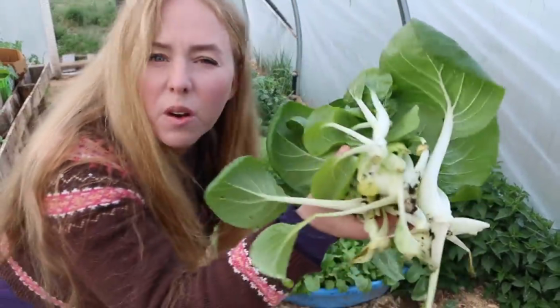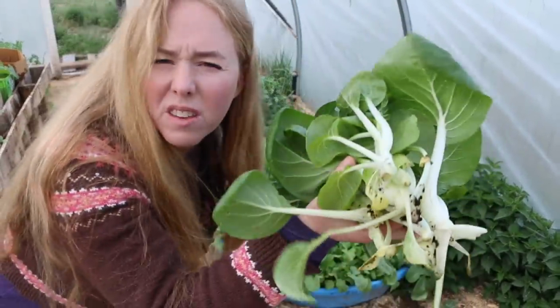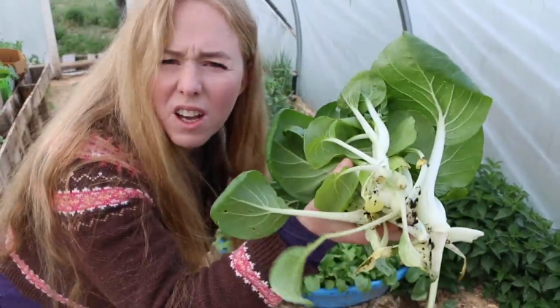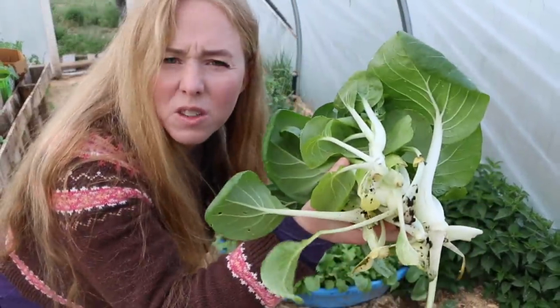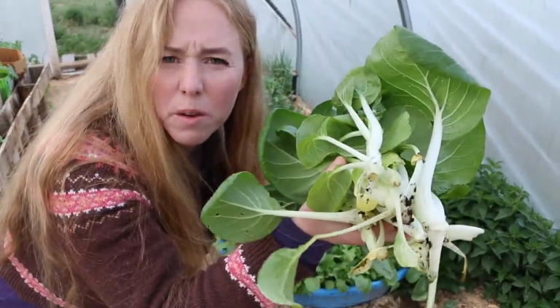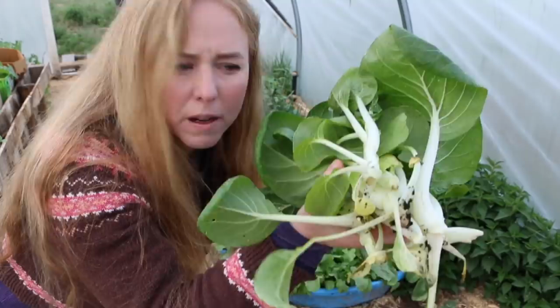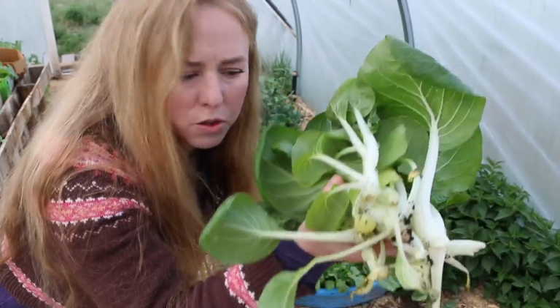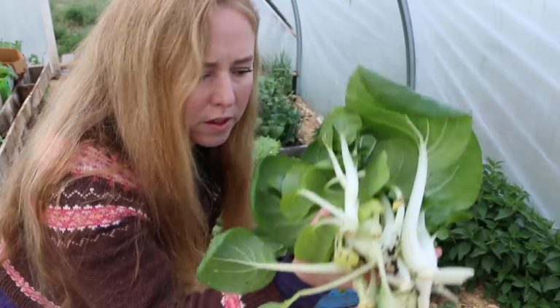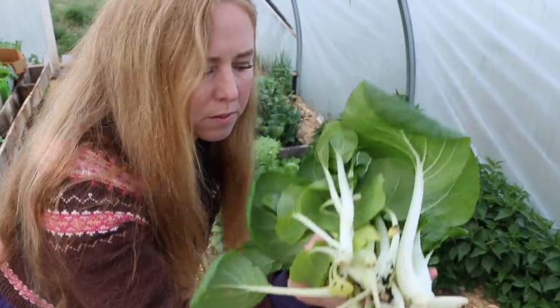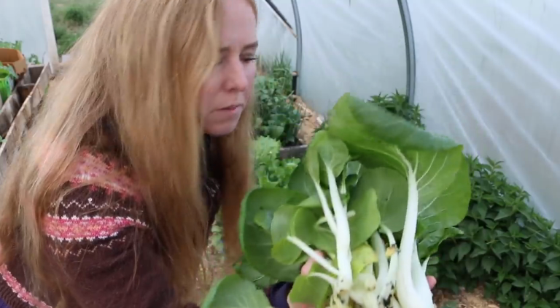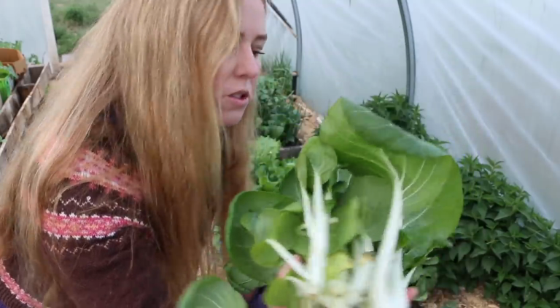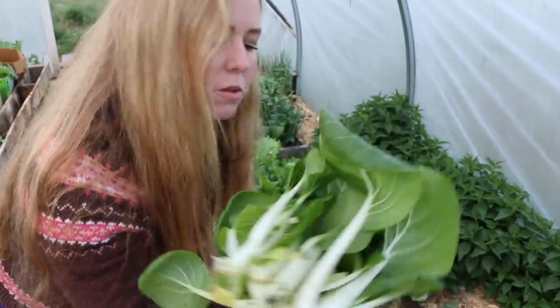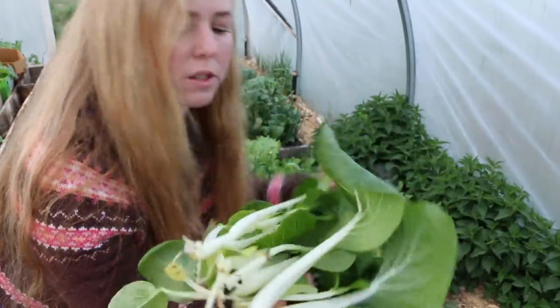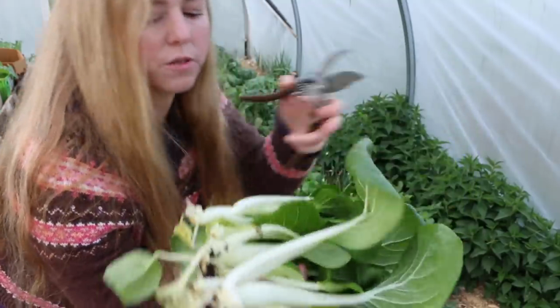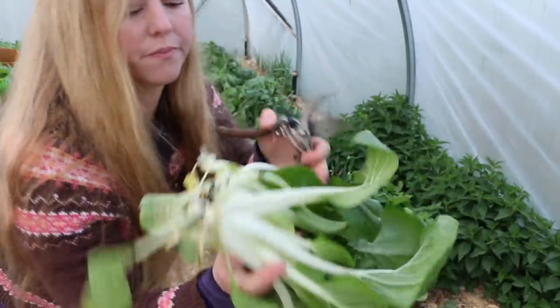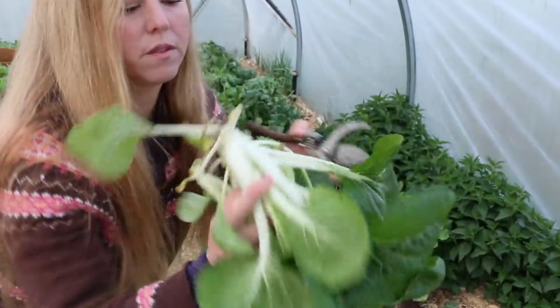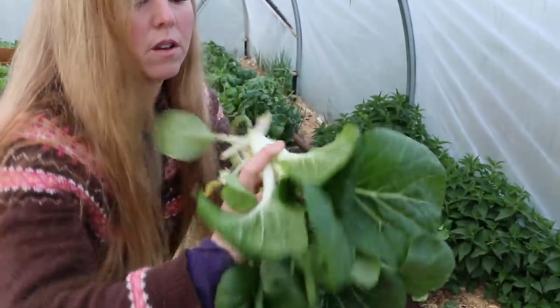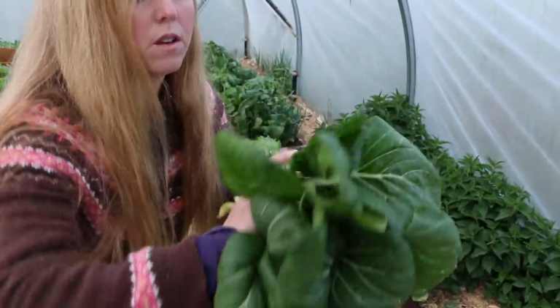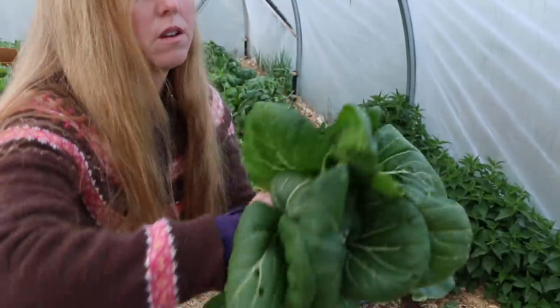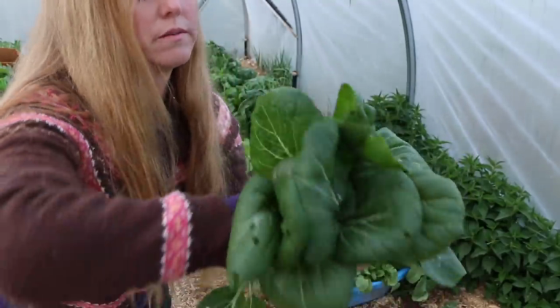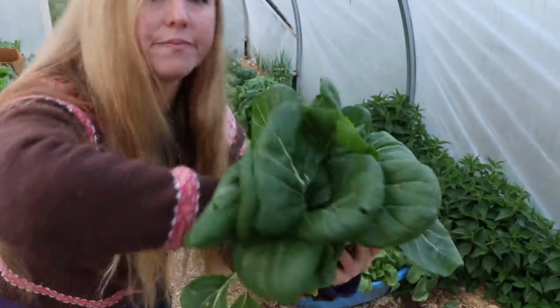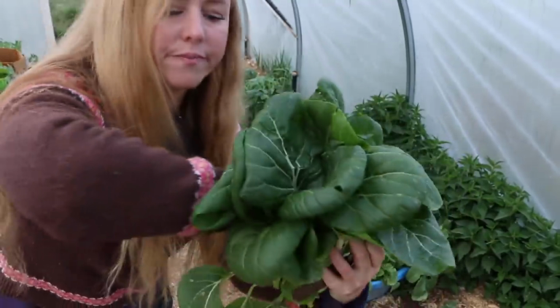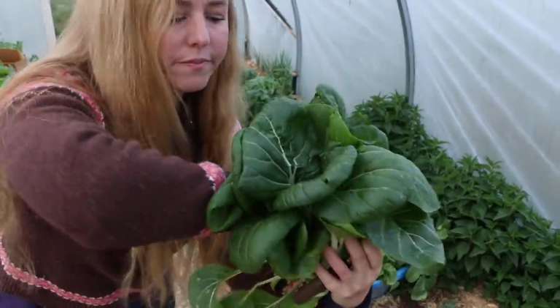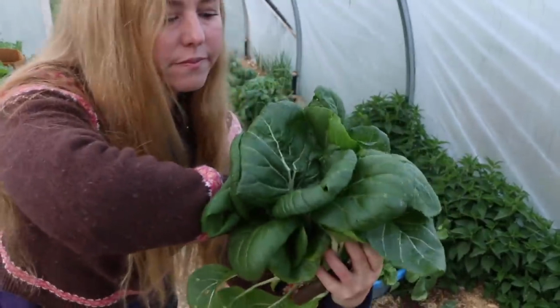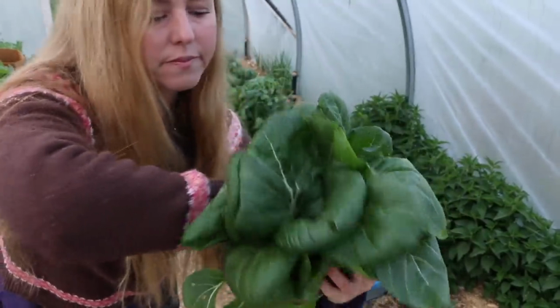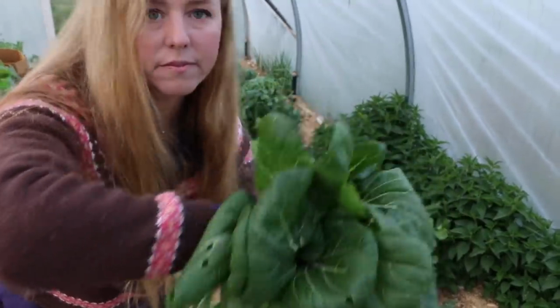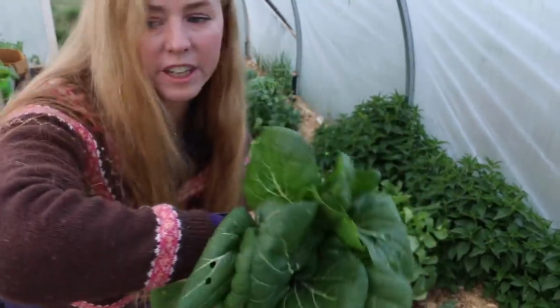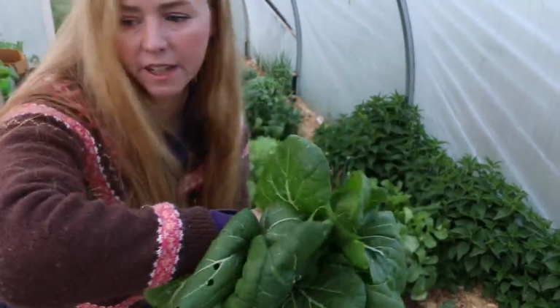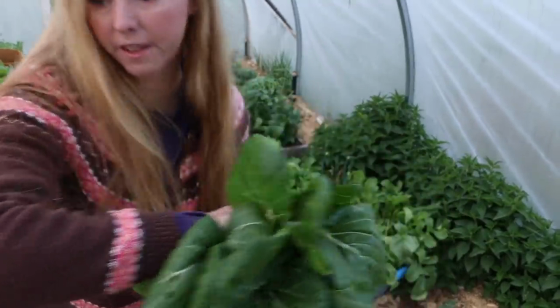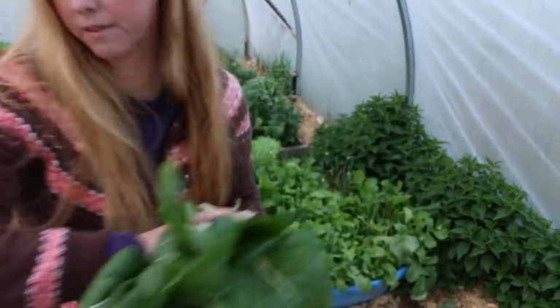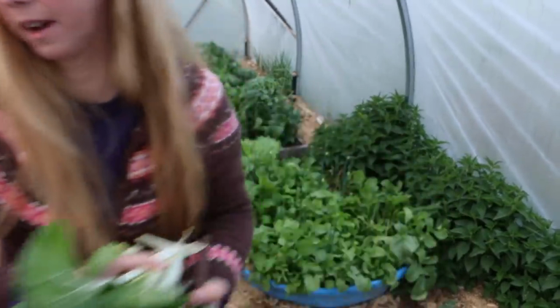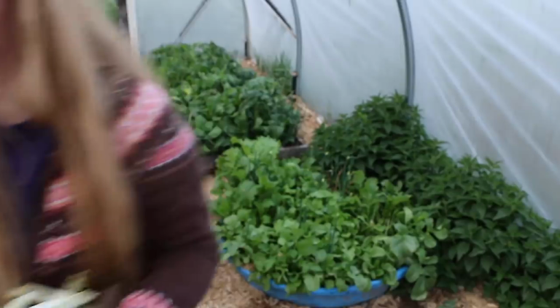So either tatsoi or bok choy — I'm not sure which. Very healthy, very happy.